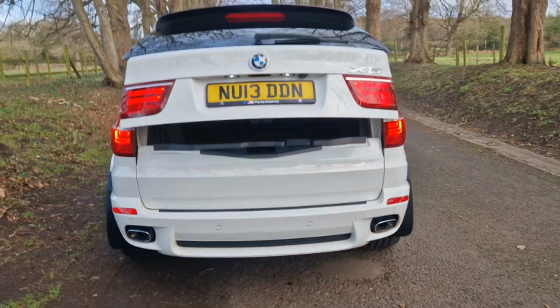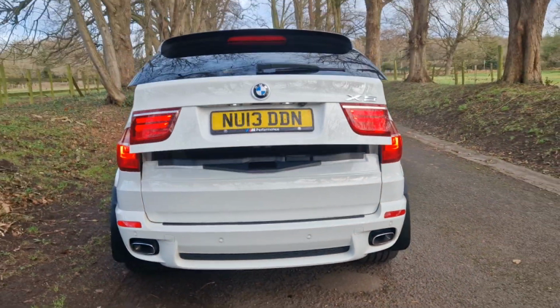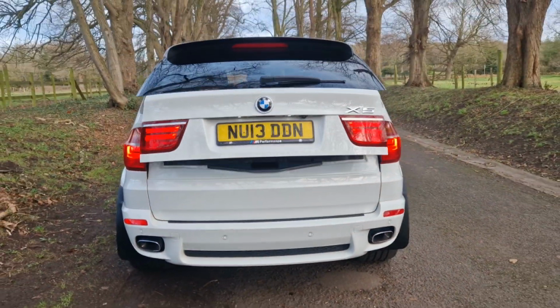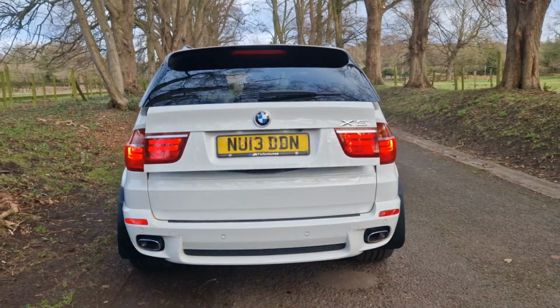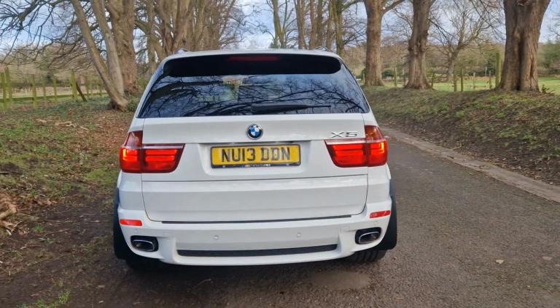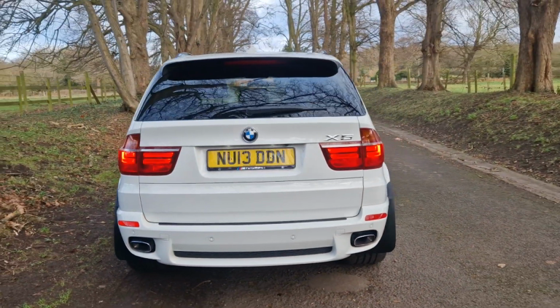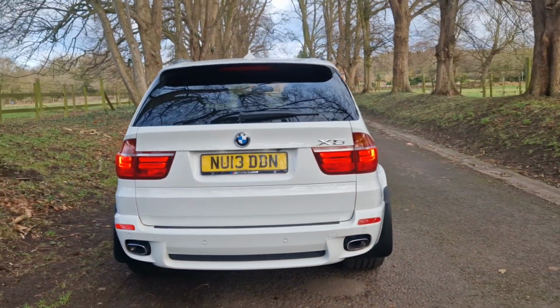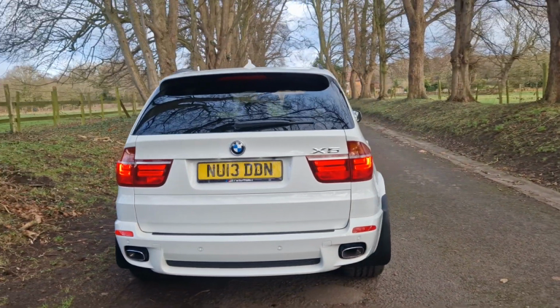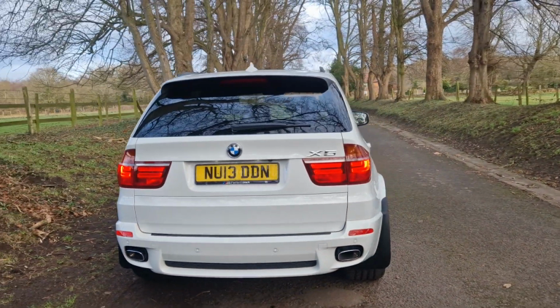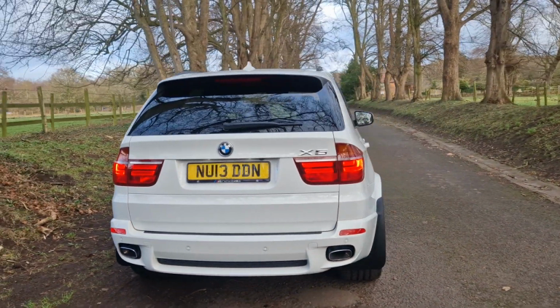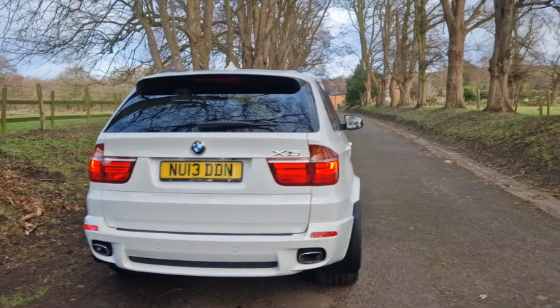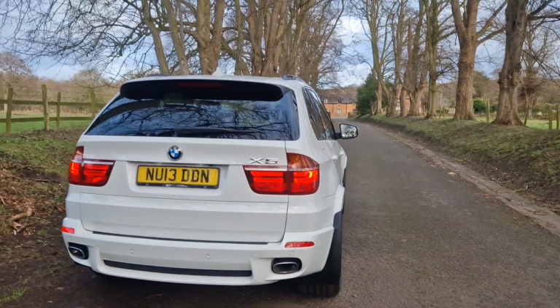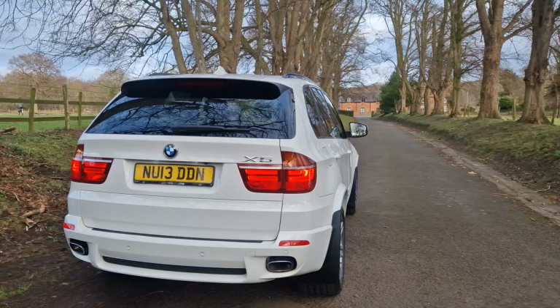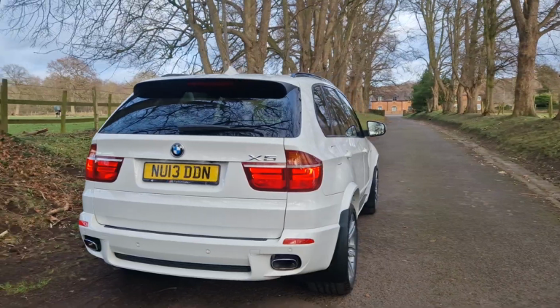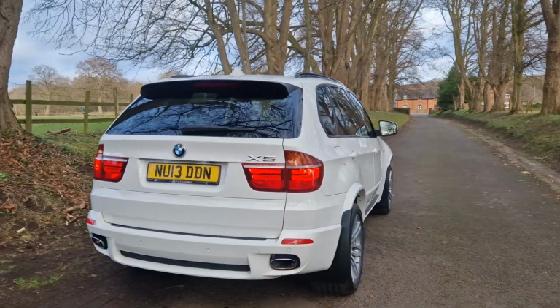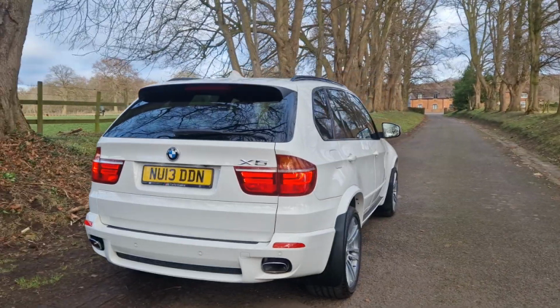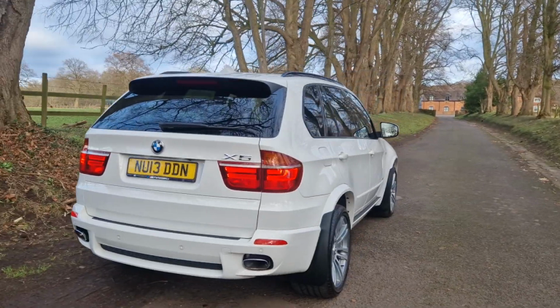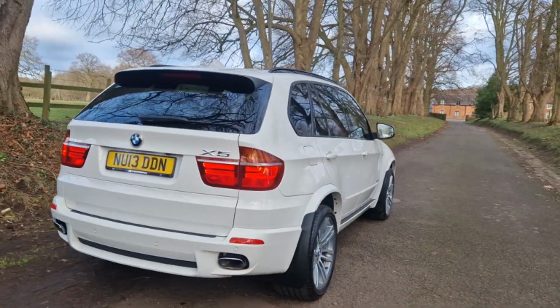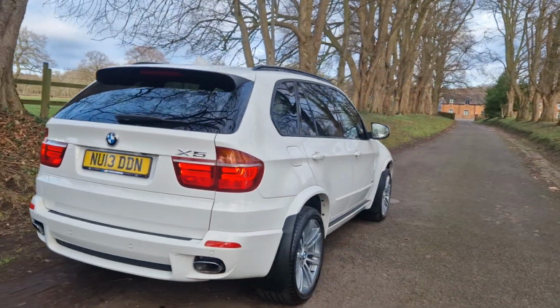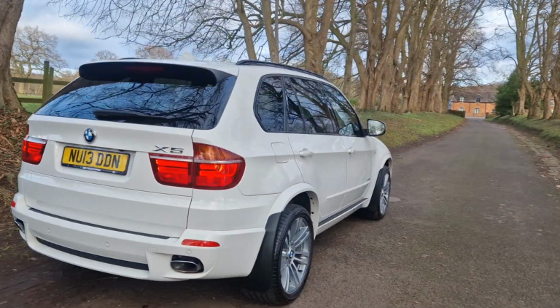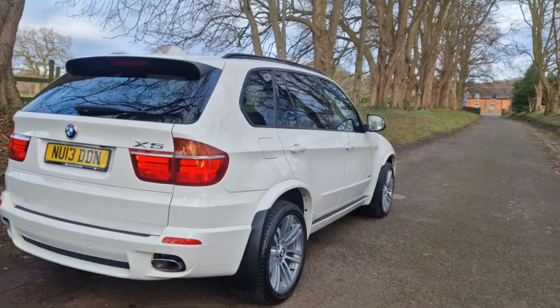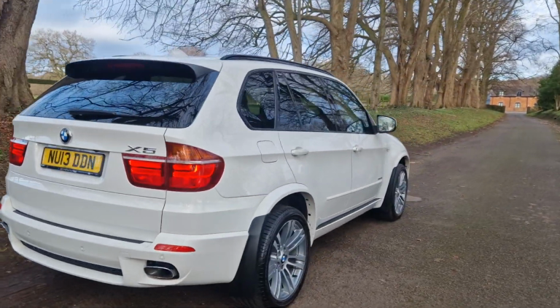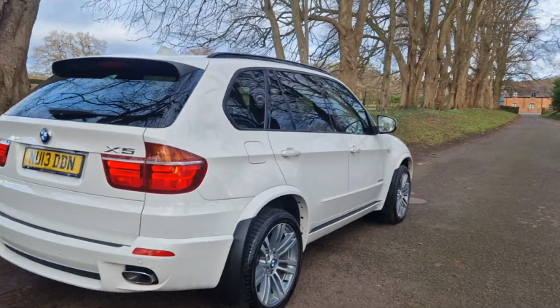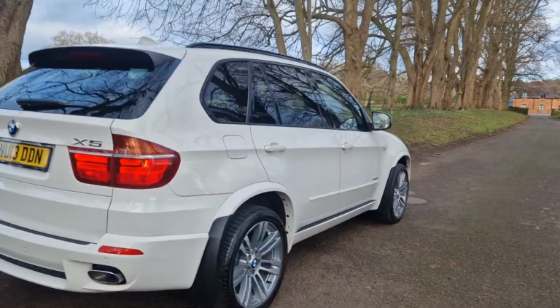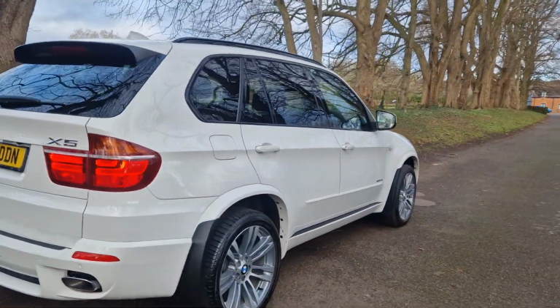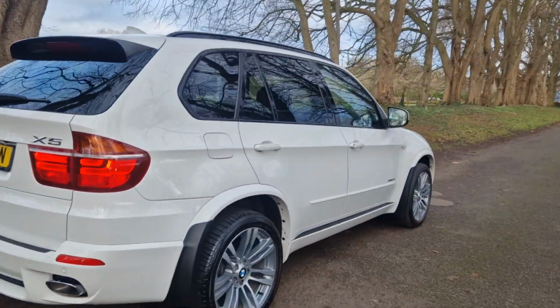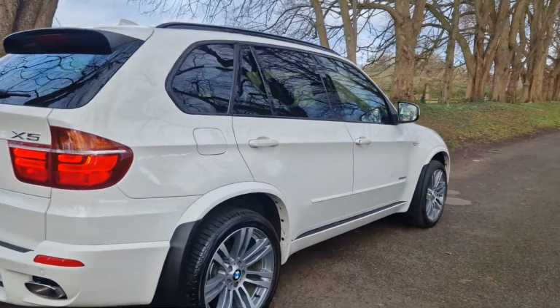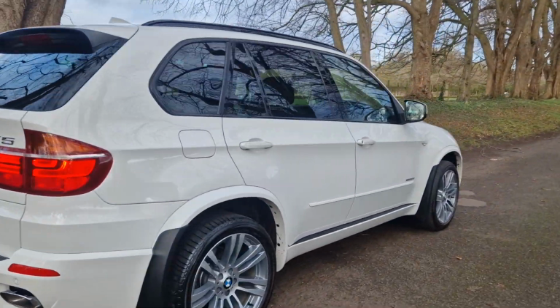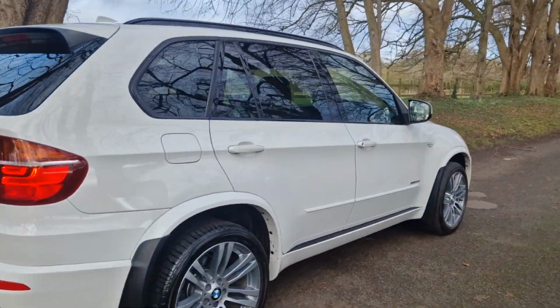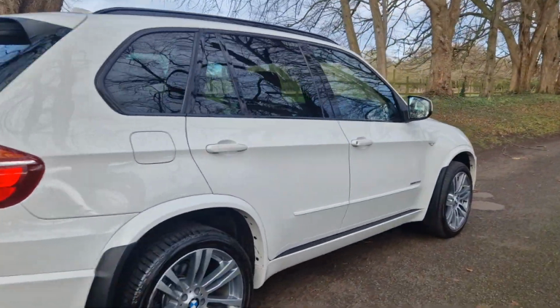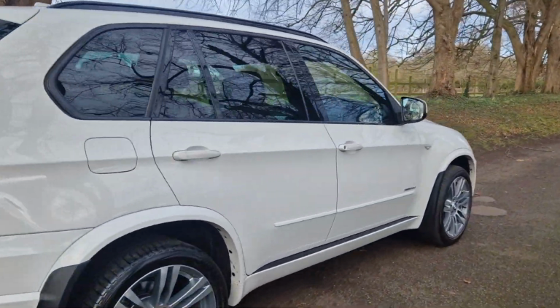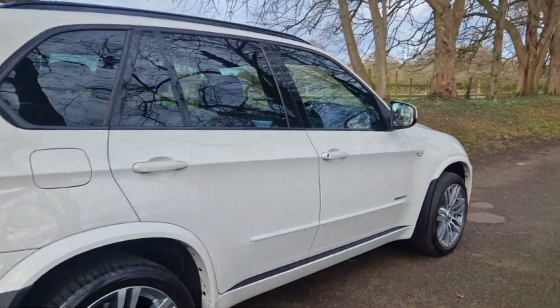That's on sale today. It's got a good service history.